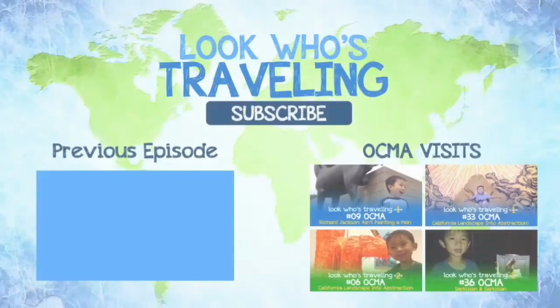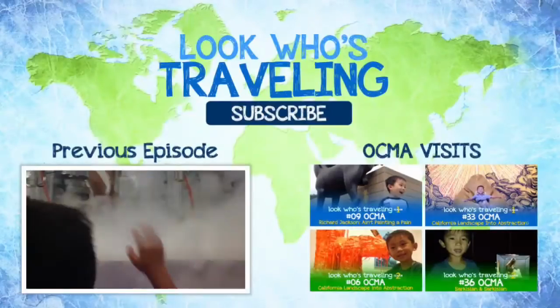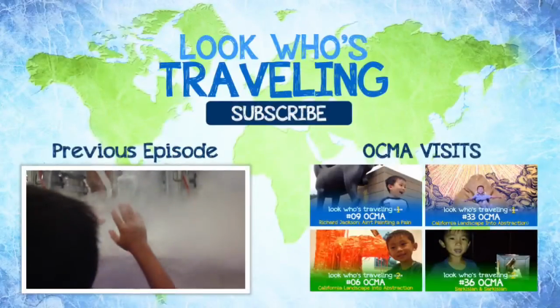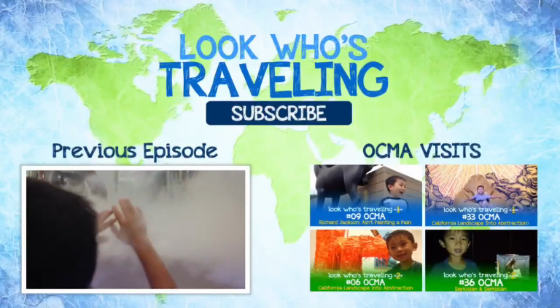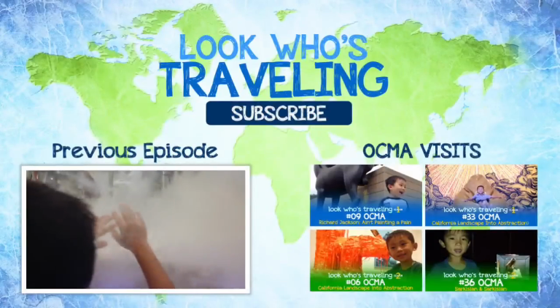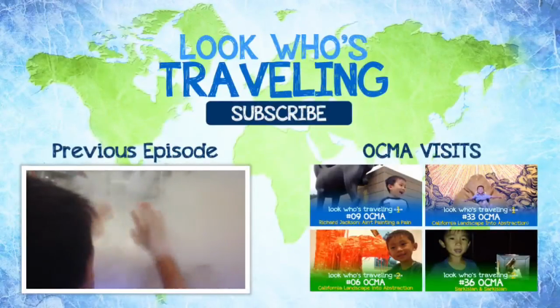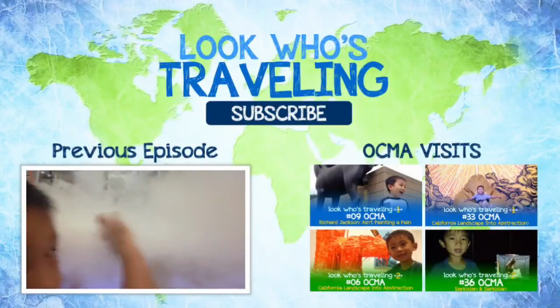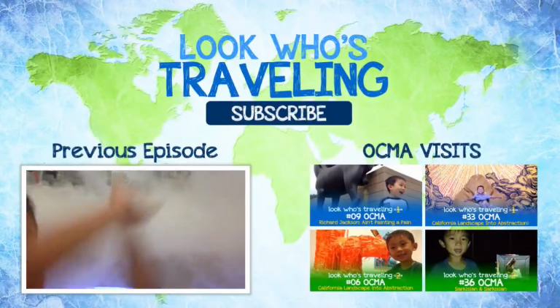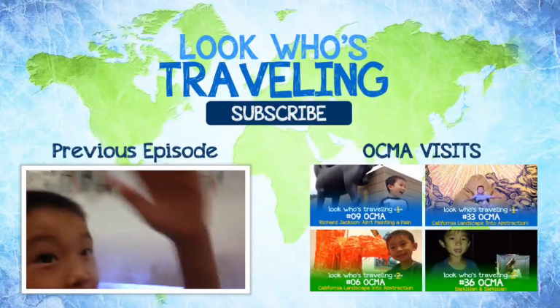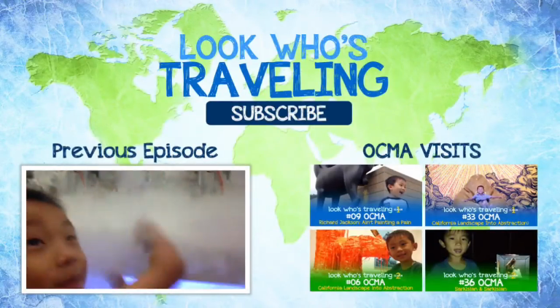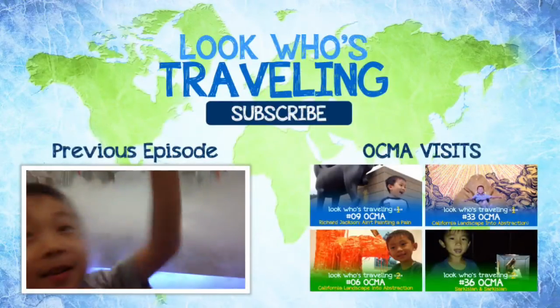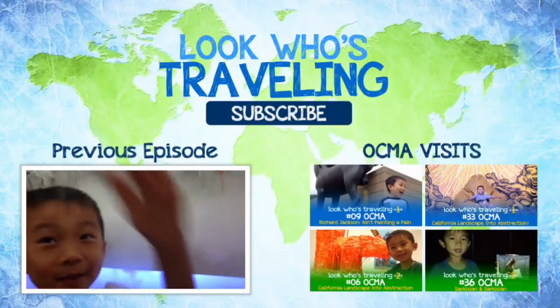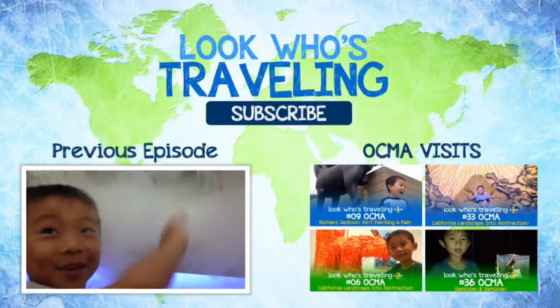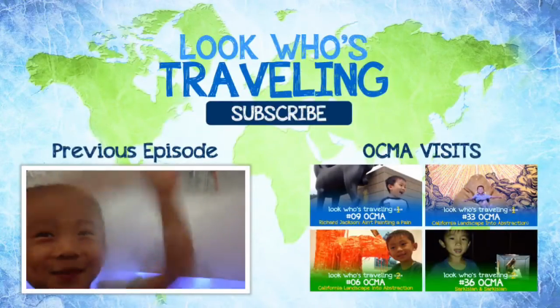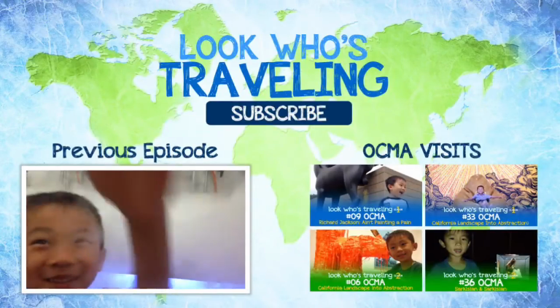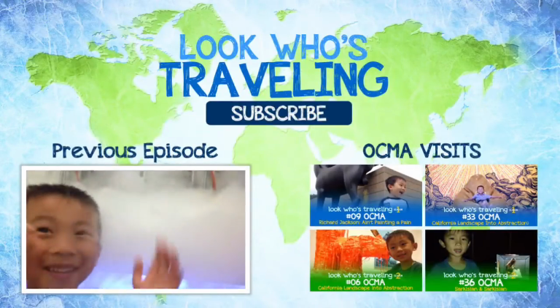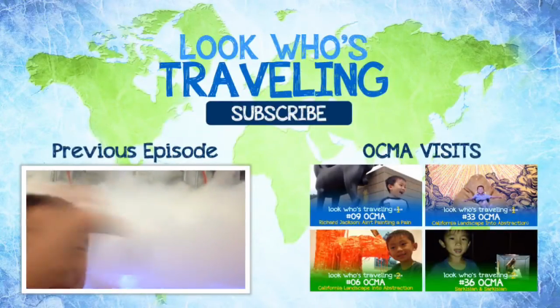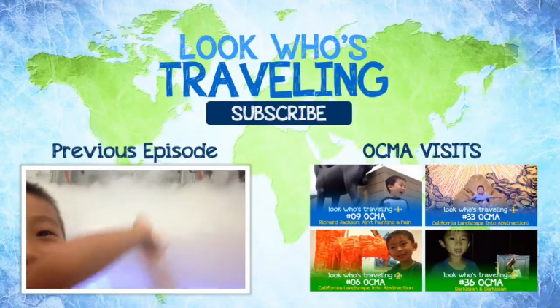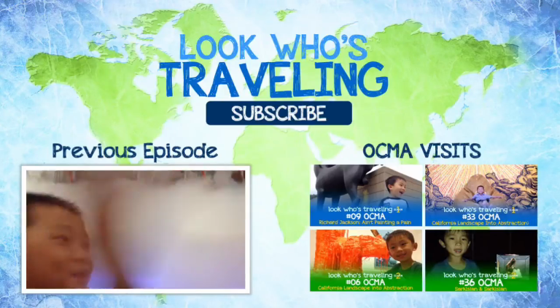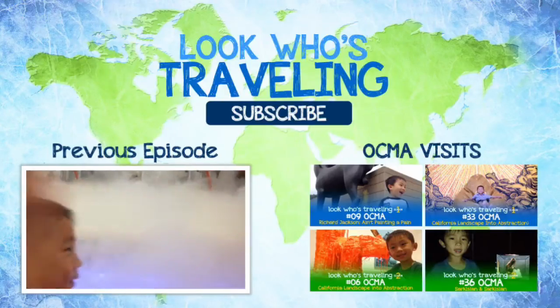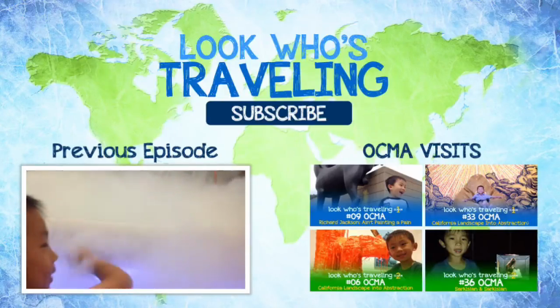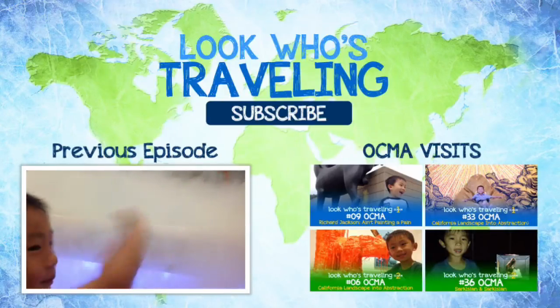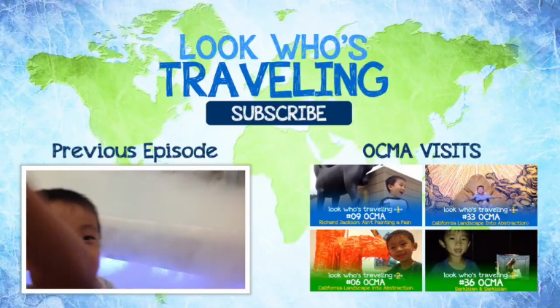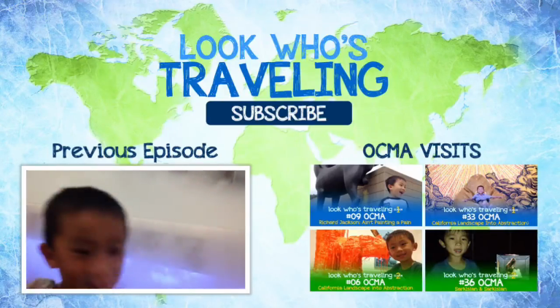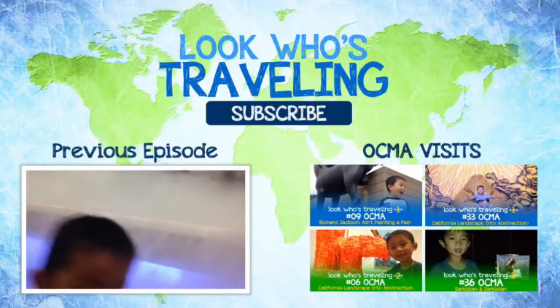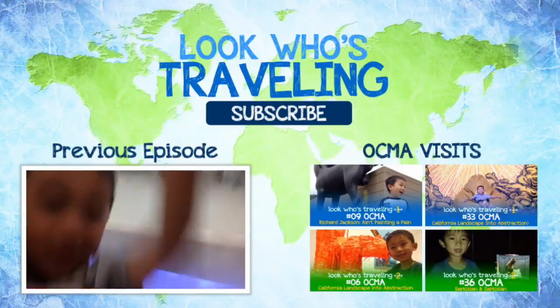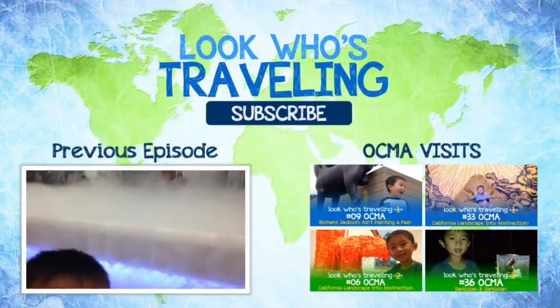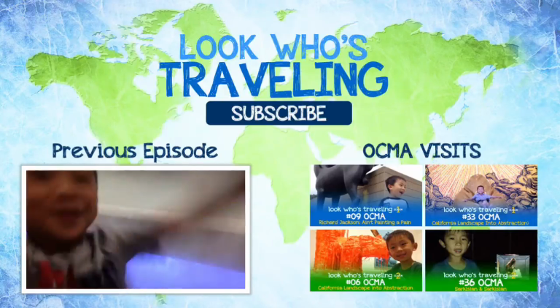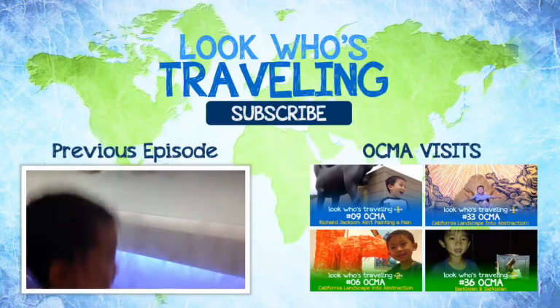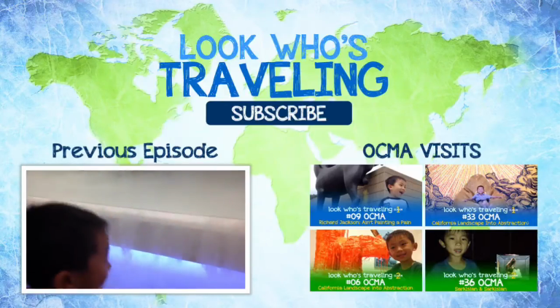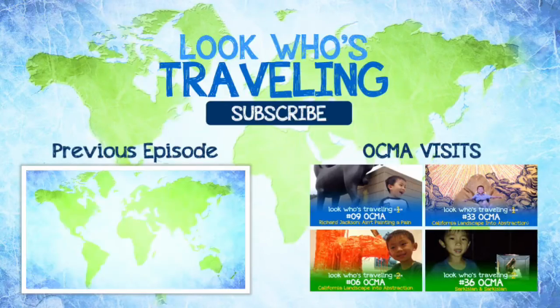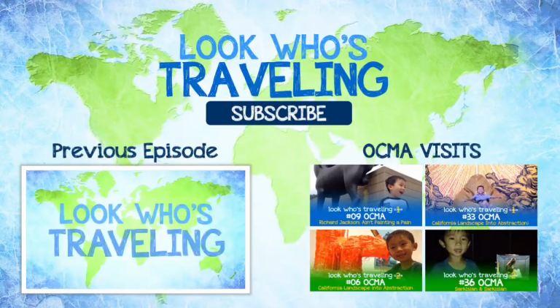Please hit the subscribe button for more videos. Also check us out on Facebook, Twitter, Instagram, and Pinterest.